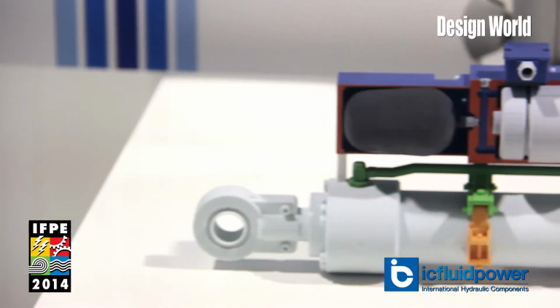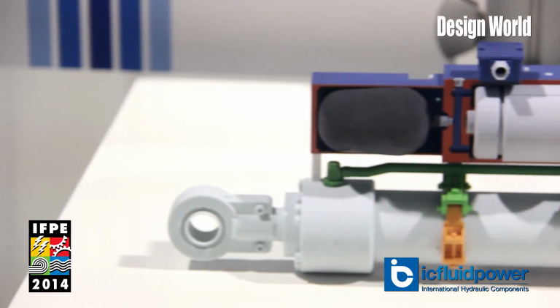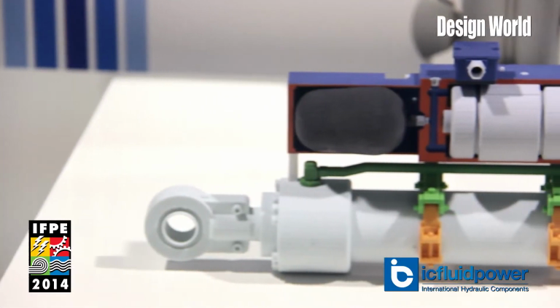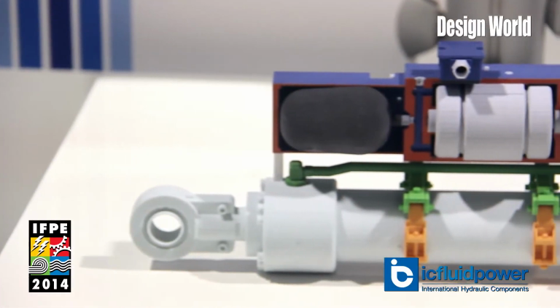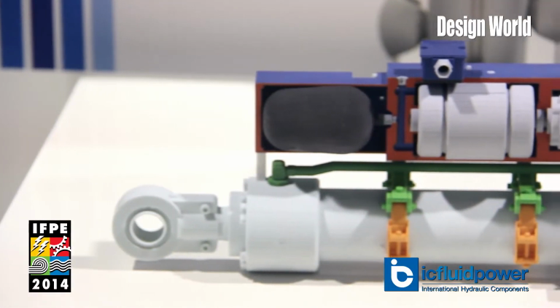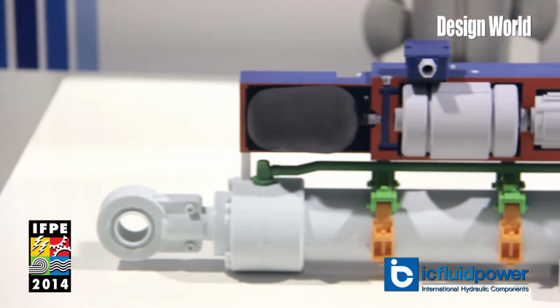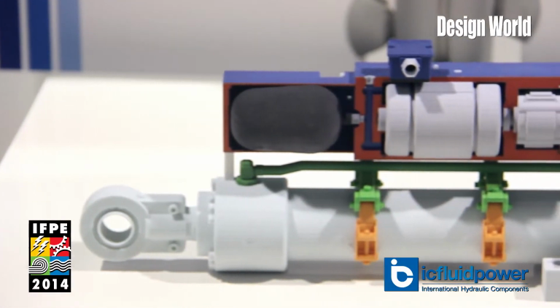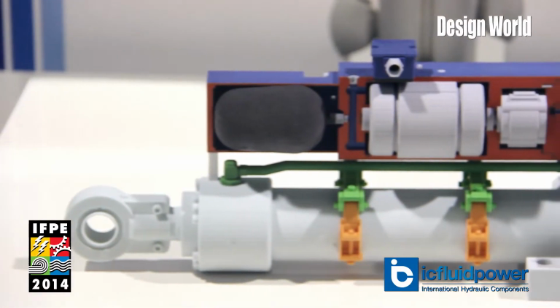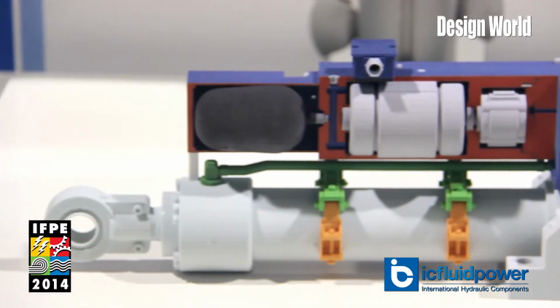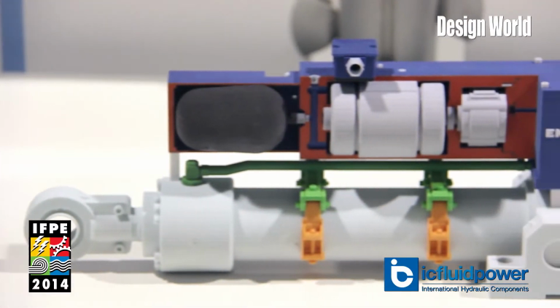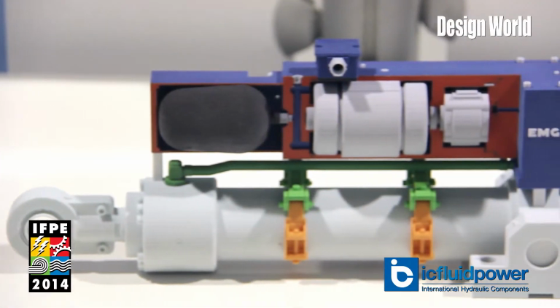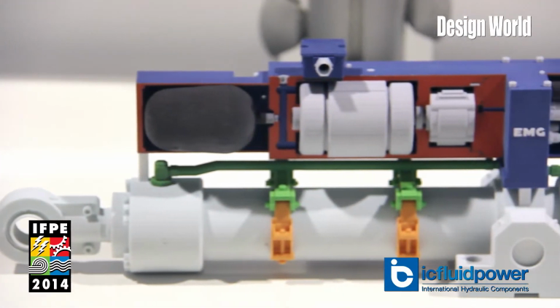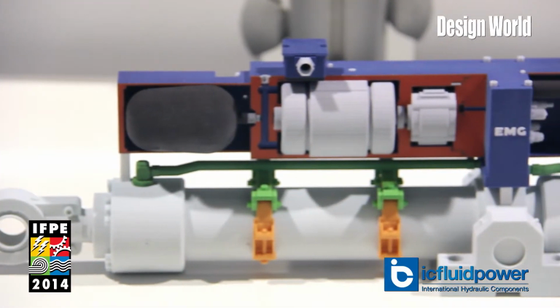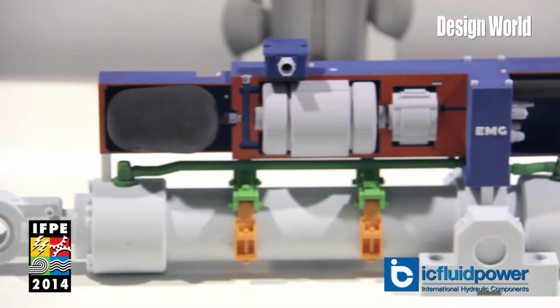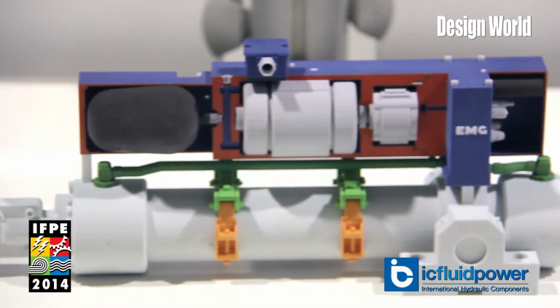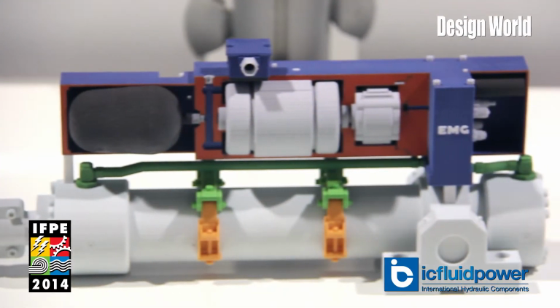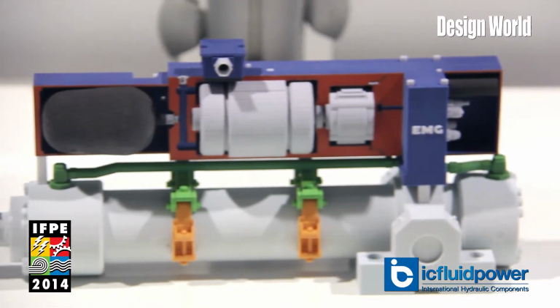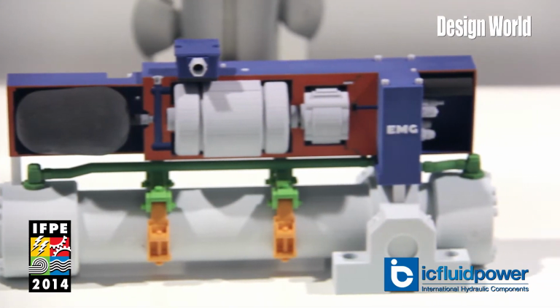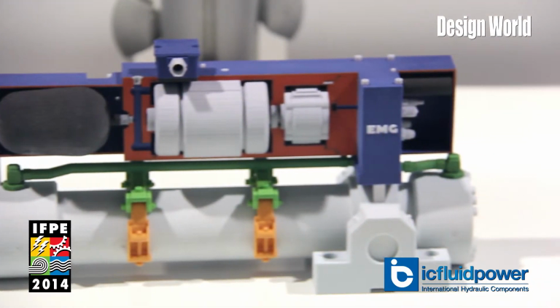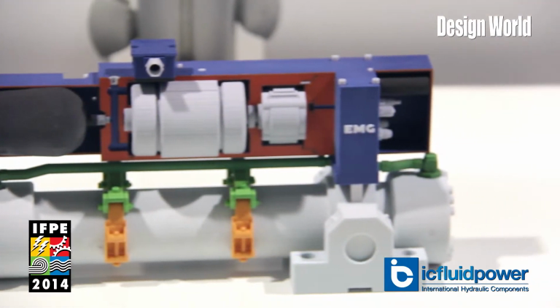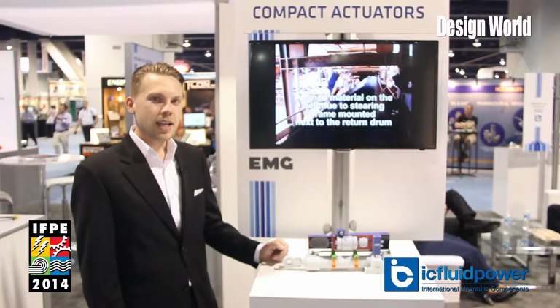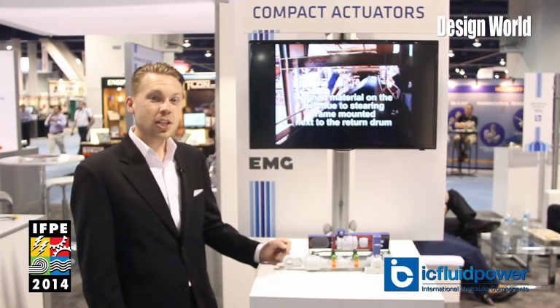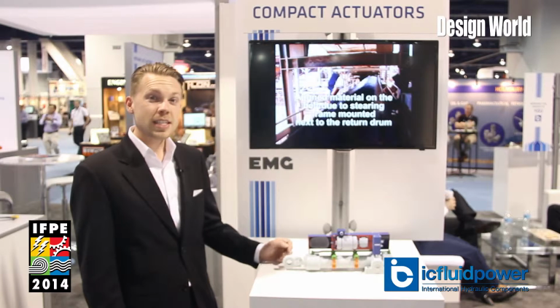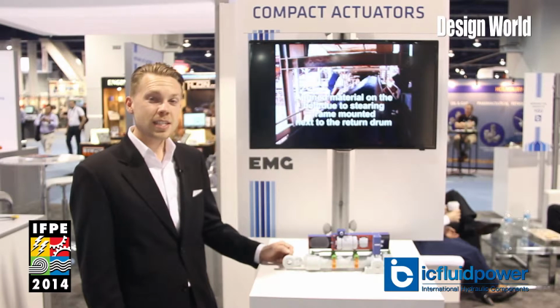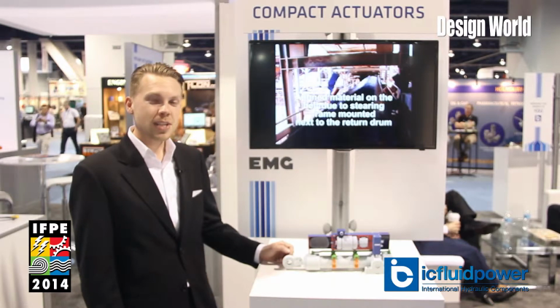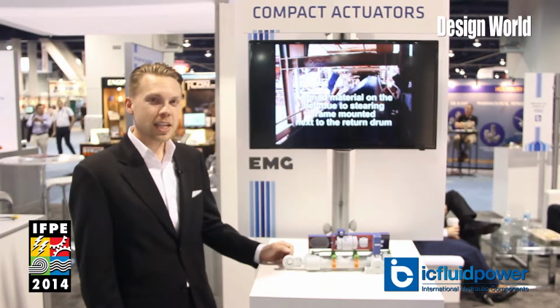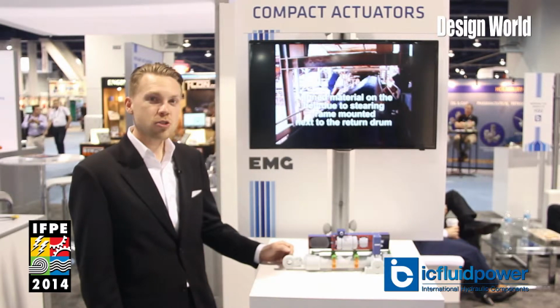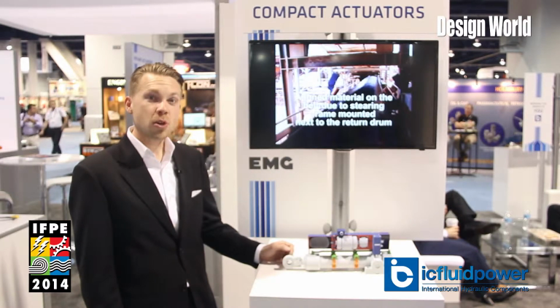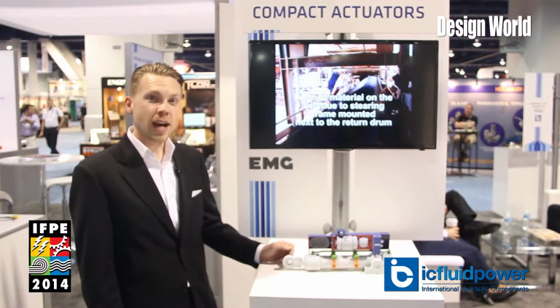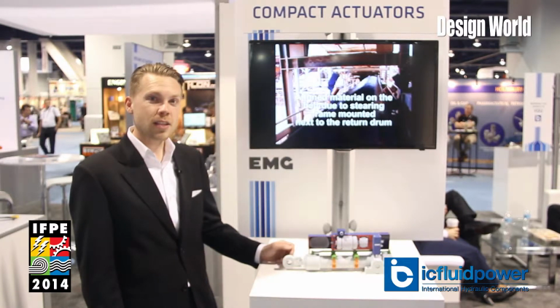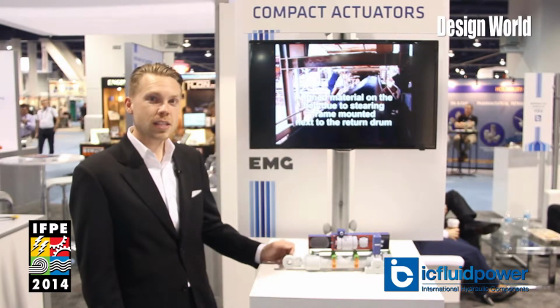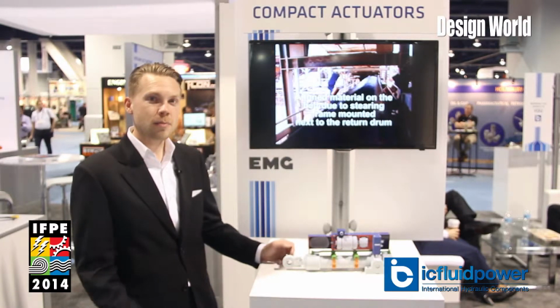All you have to do is run power lines and data lines, and you can control the whole system. It's a clean system since the air is removed out of the system.